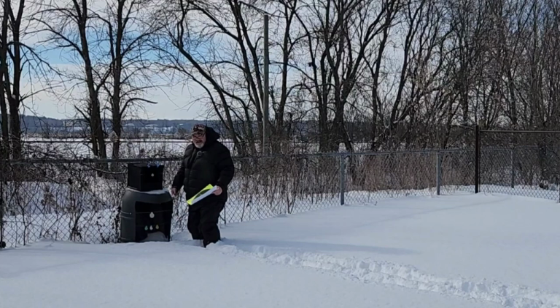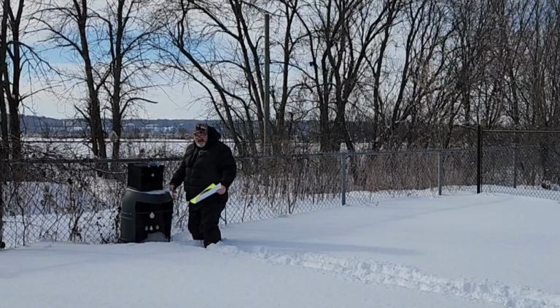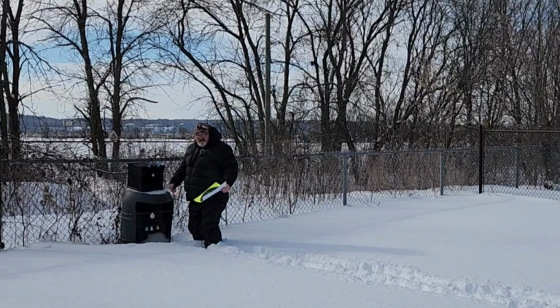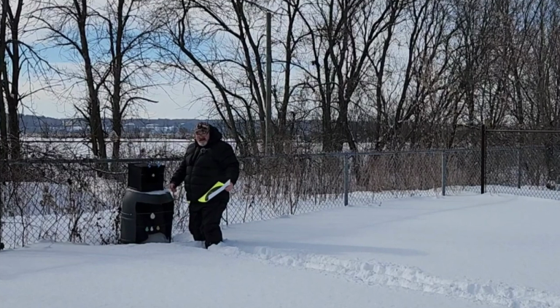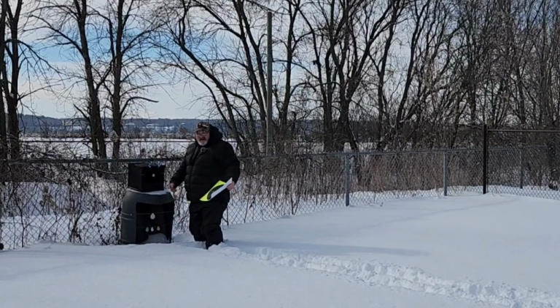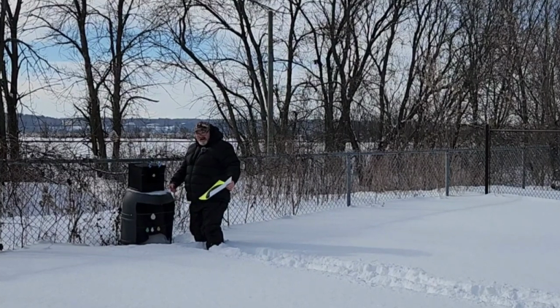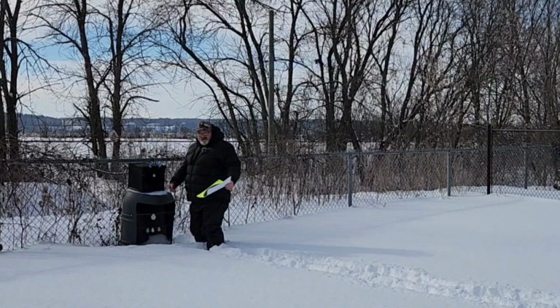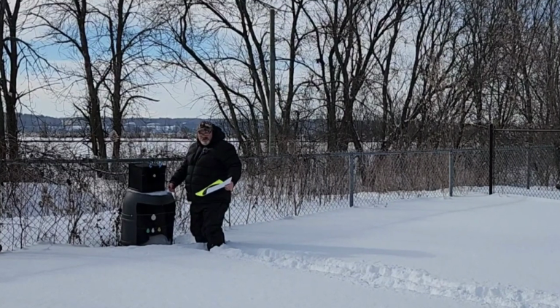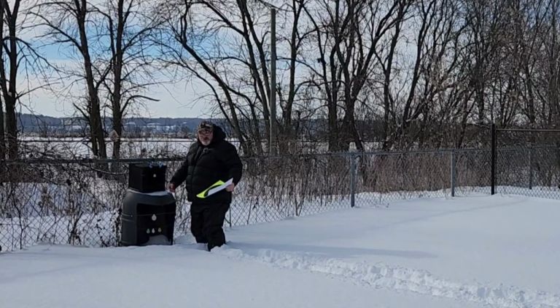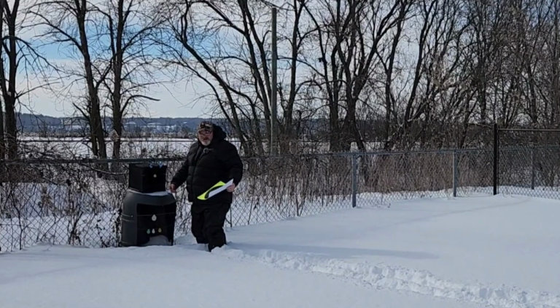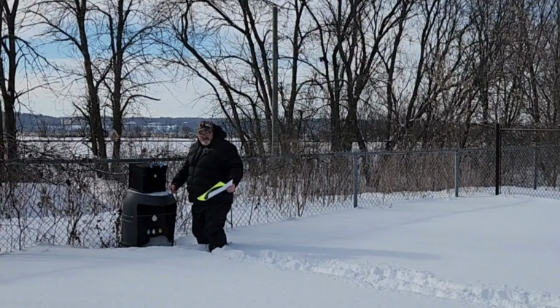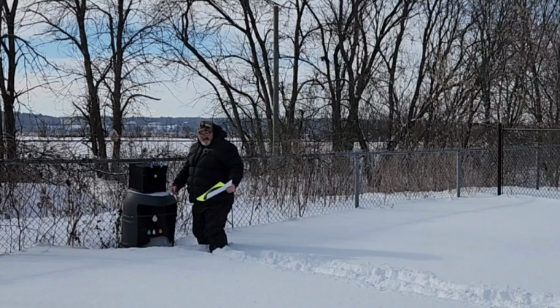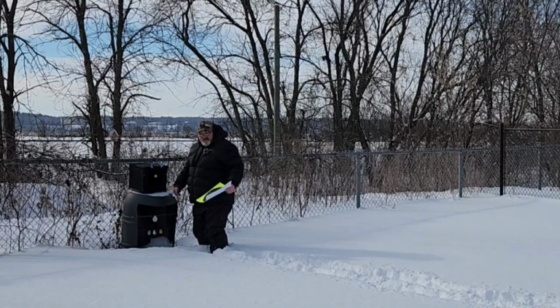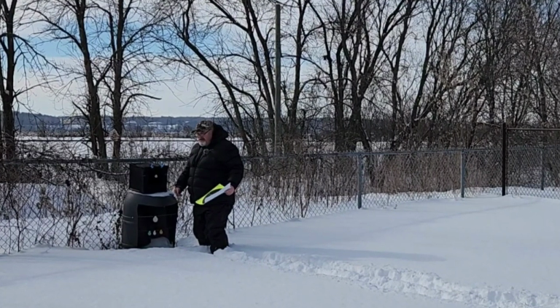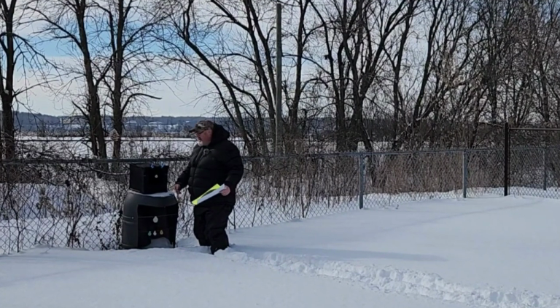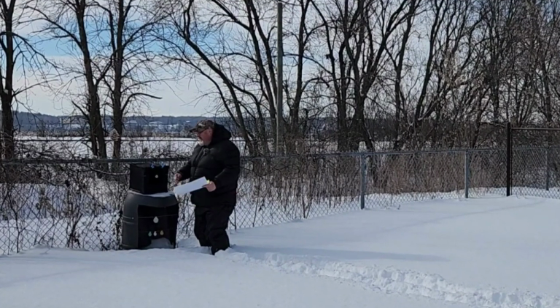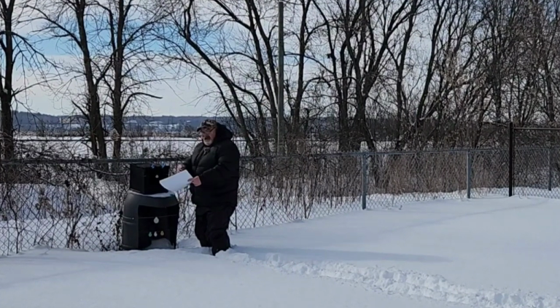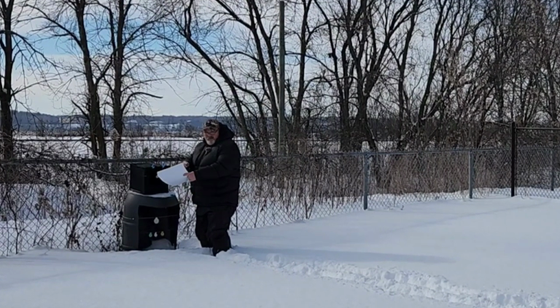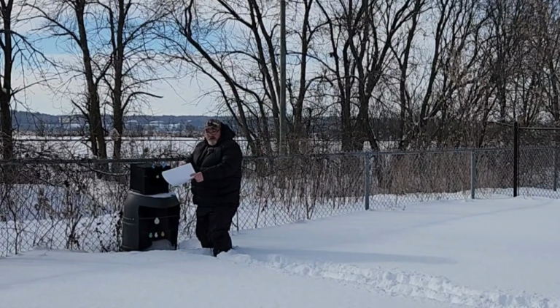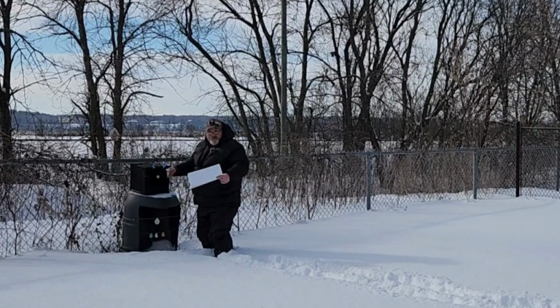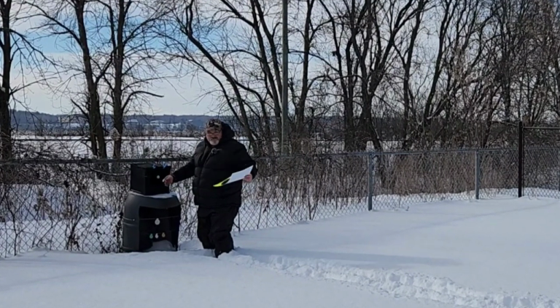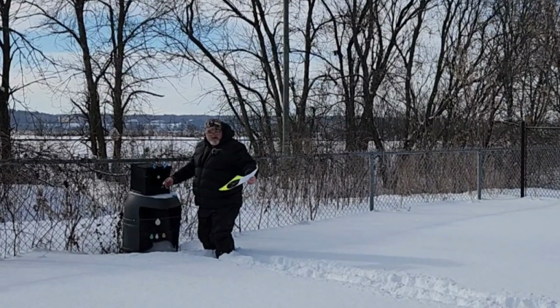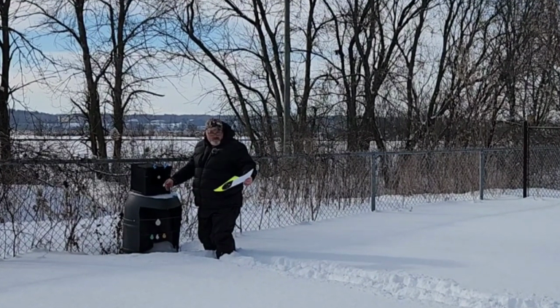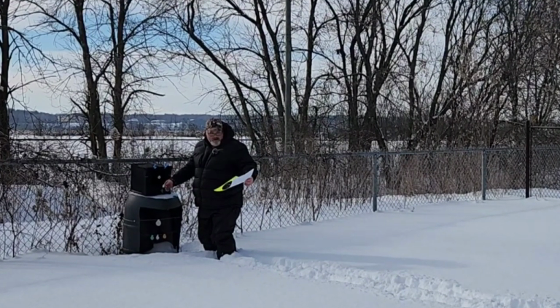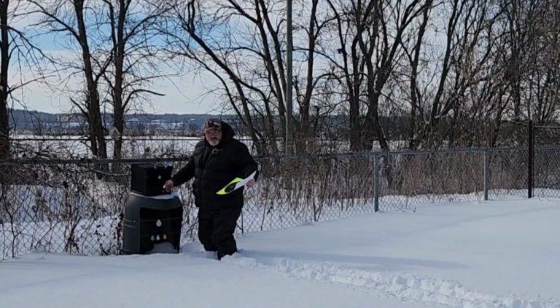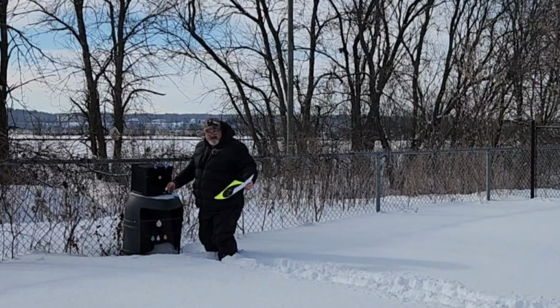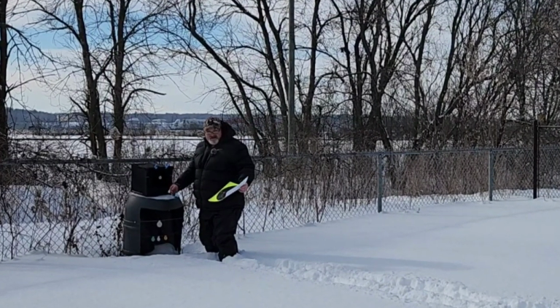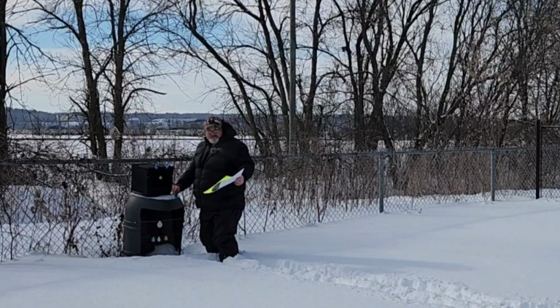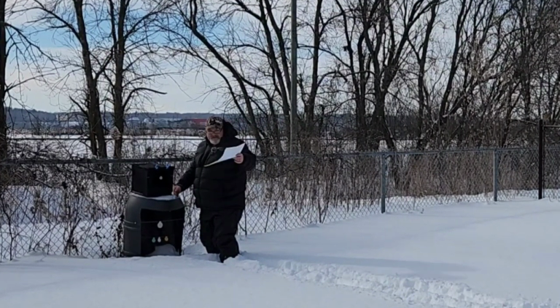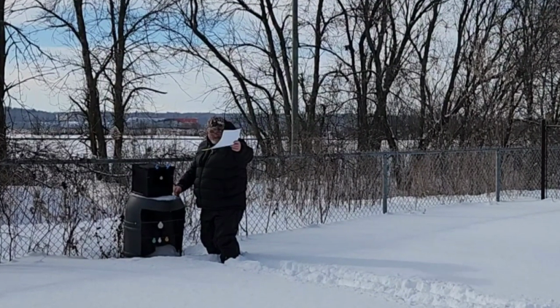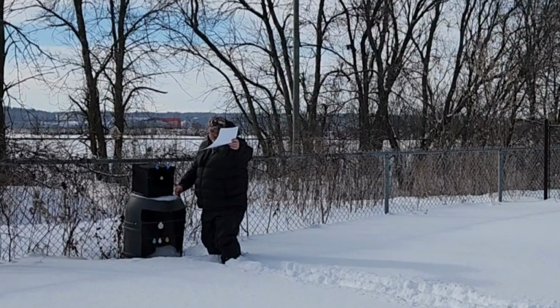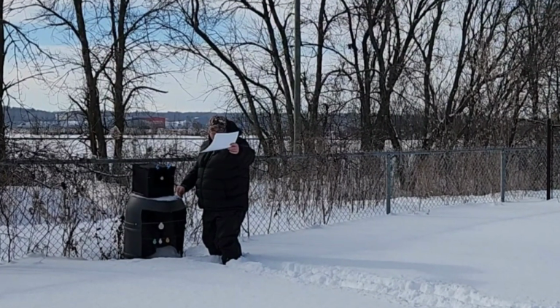I got a new toy to test out and we're not waiting for better weather — stick around.